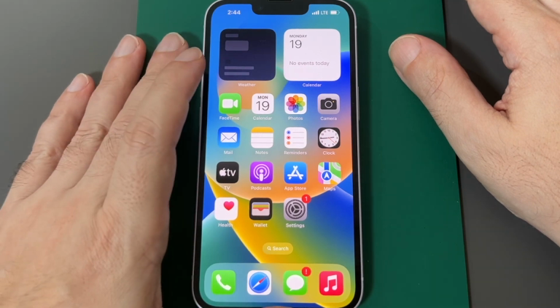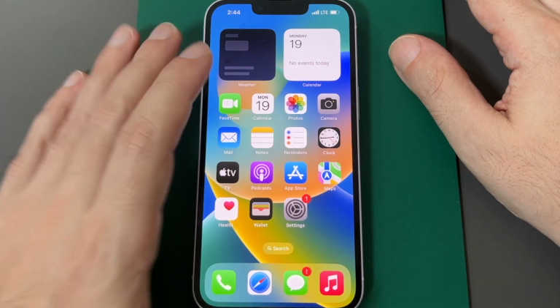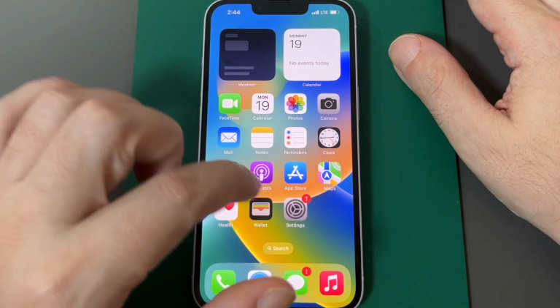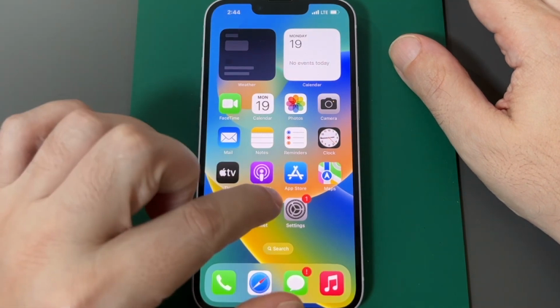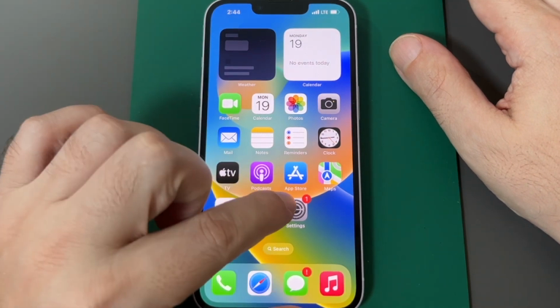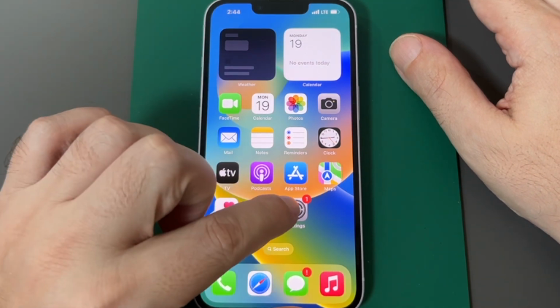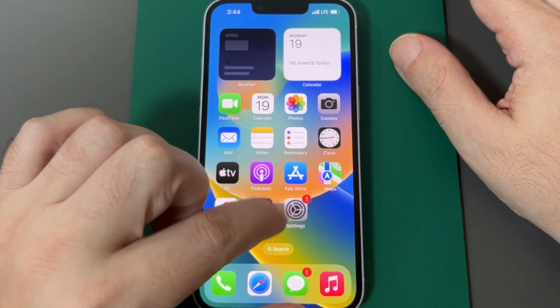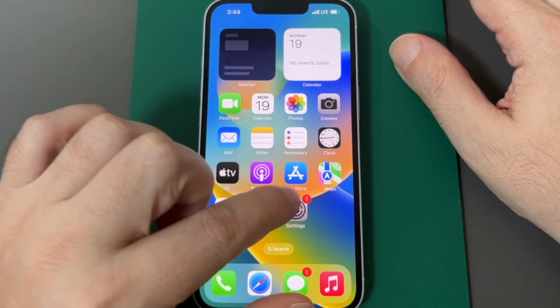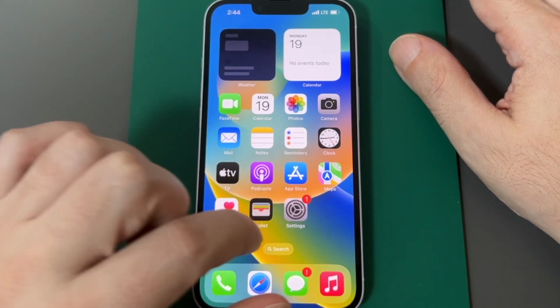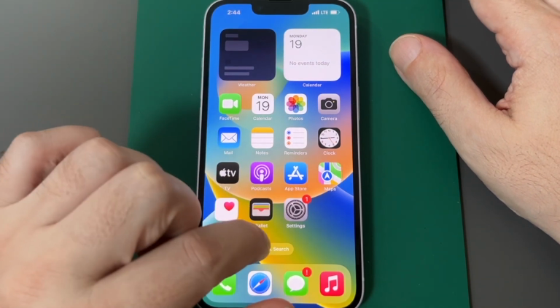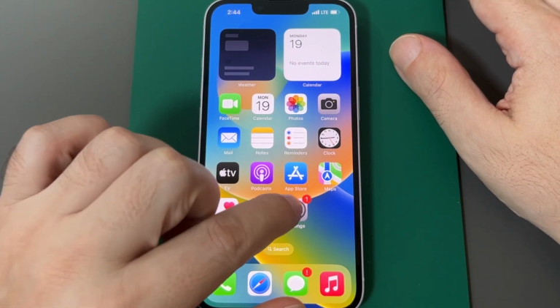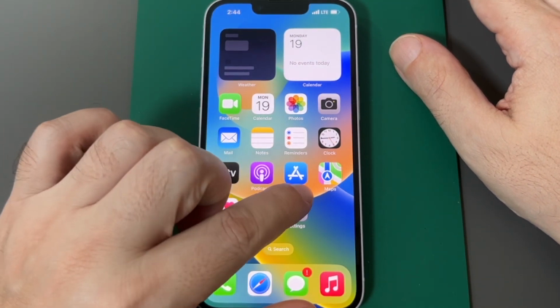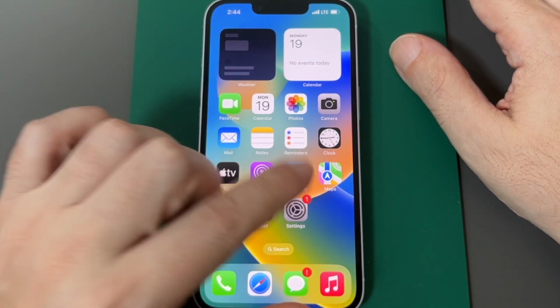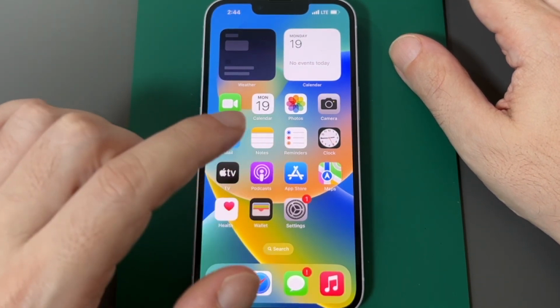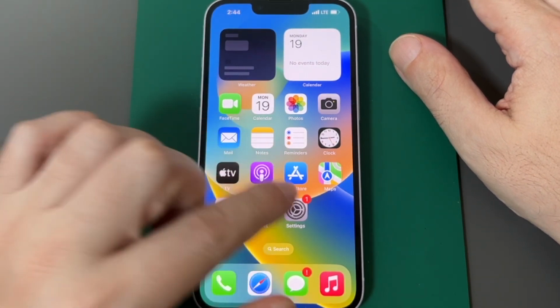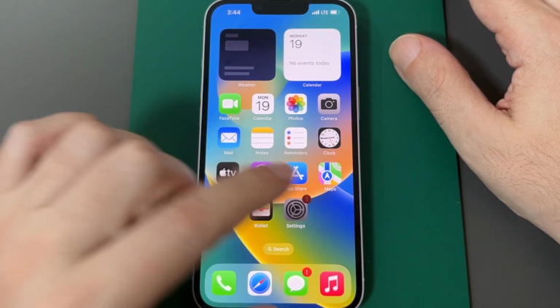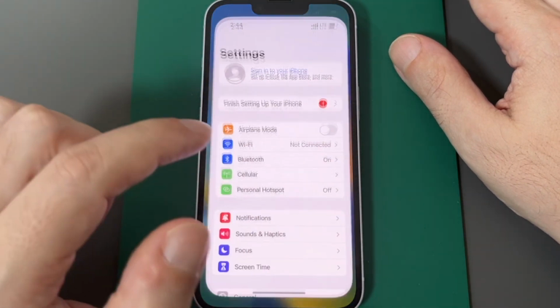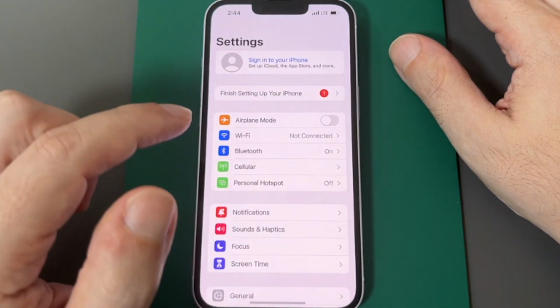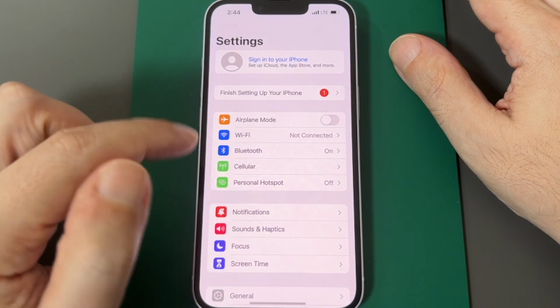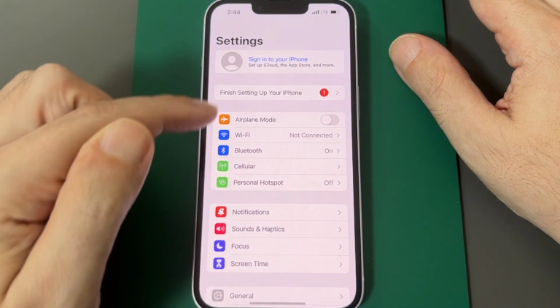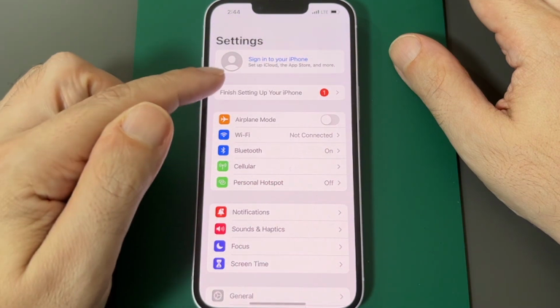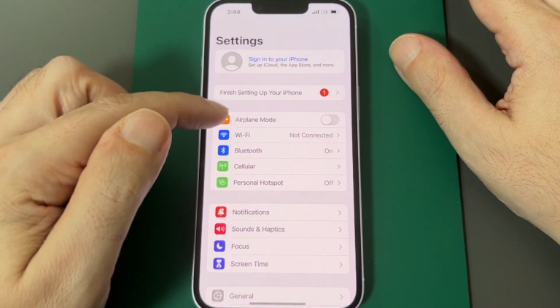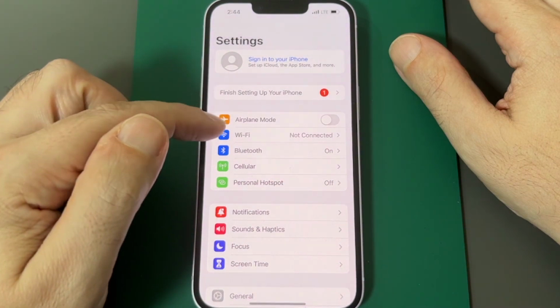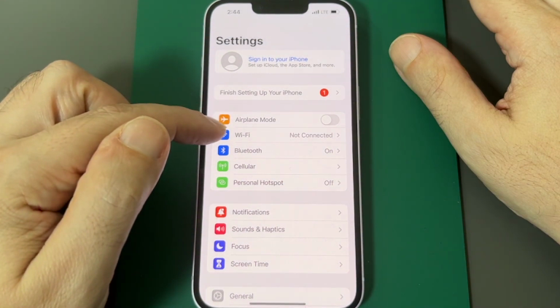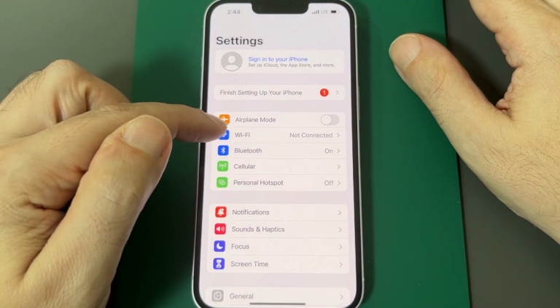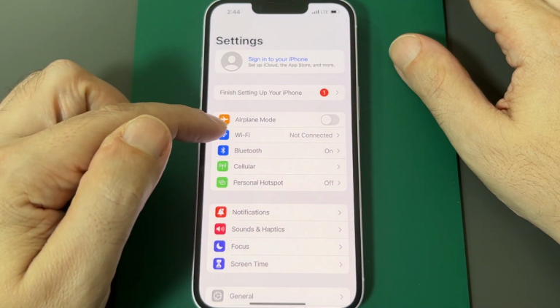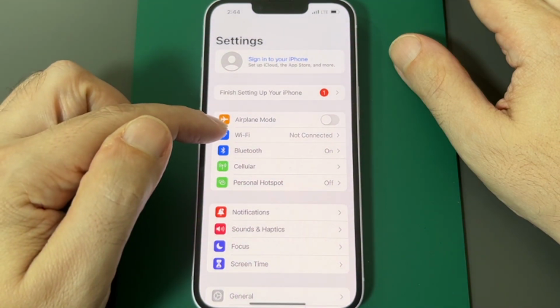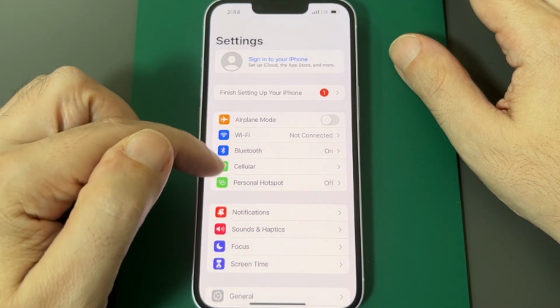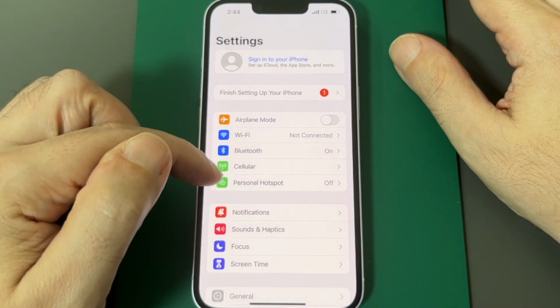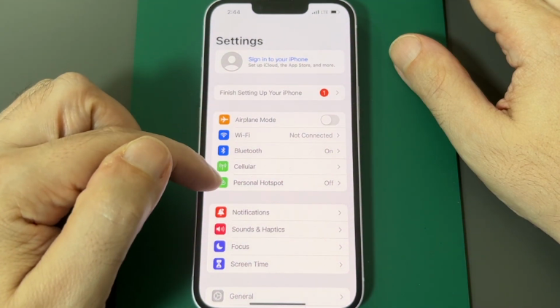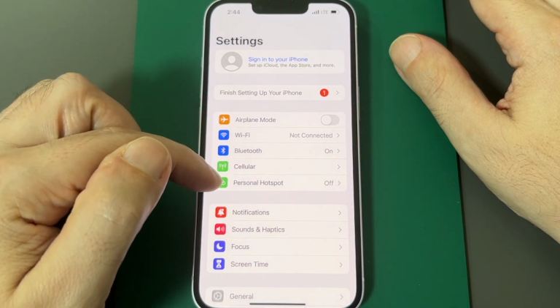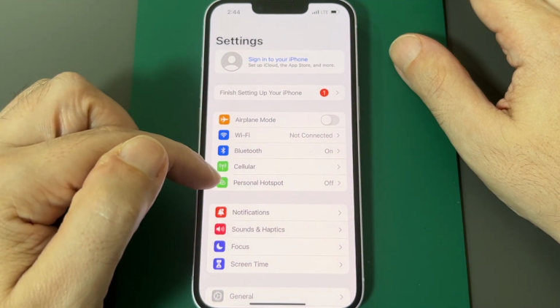Let's get to the Settings menu — it's the concentric gears icon. Click that and then you want to go to Personal Hotspot.